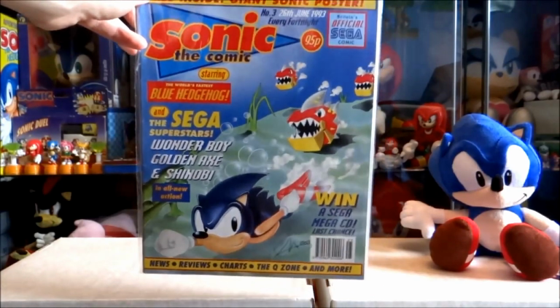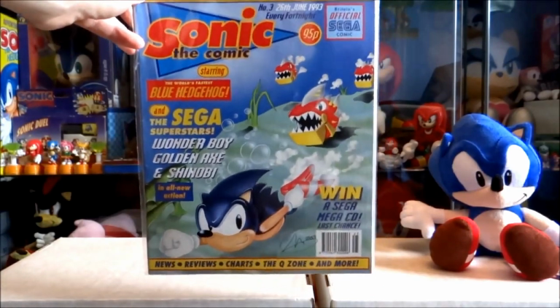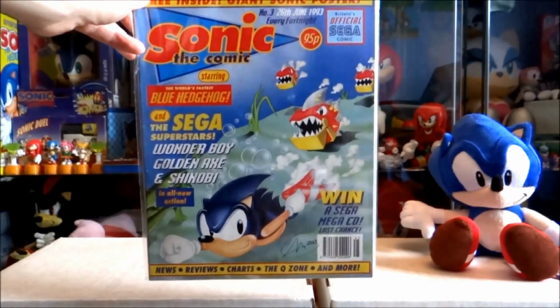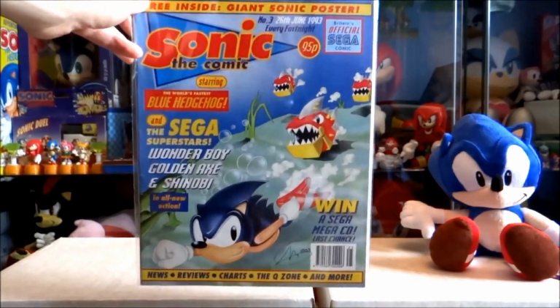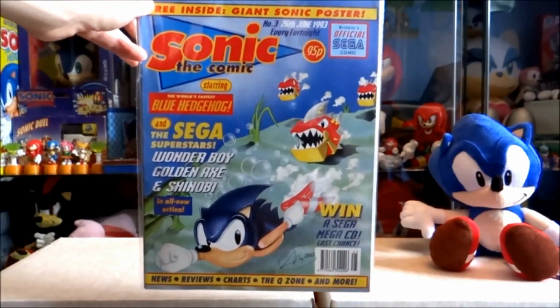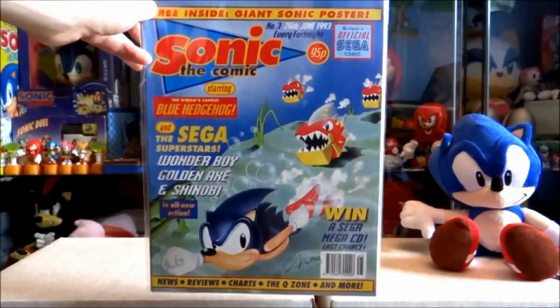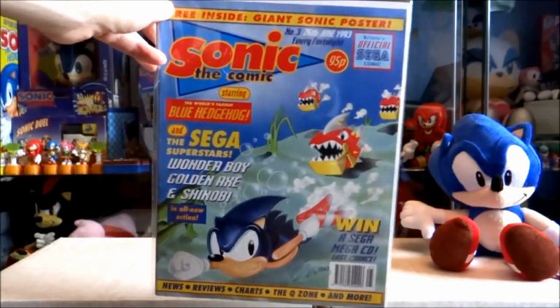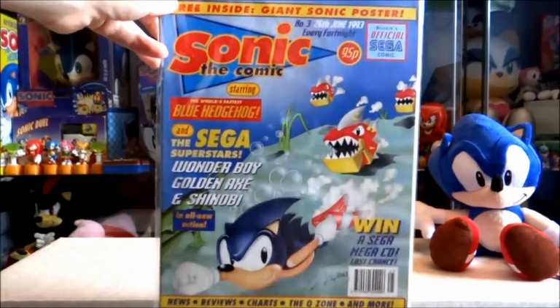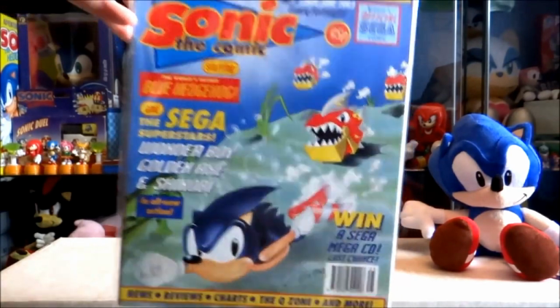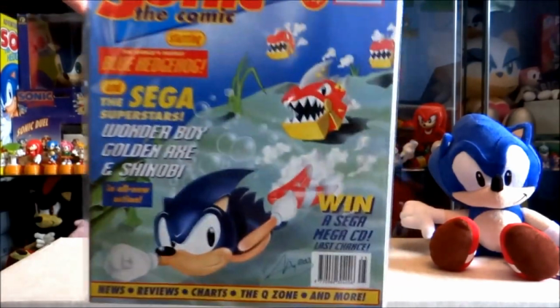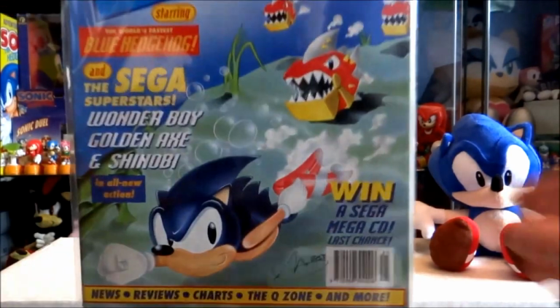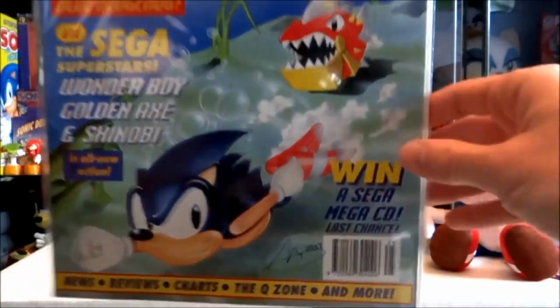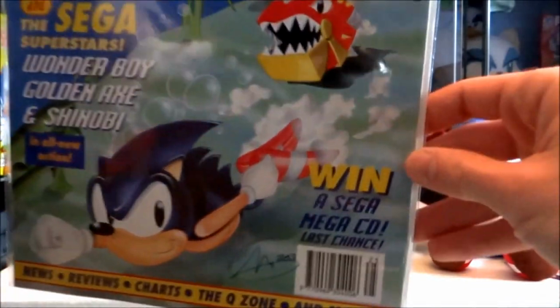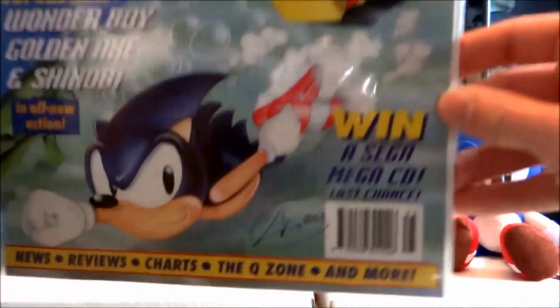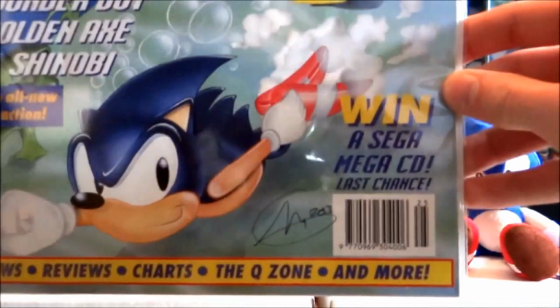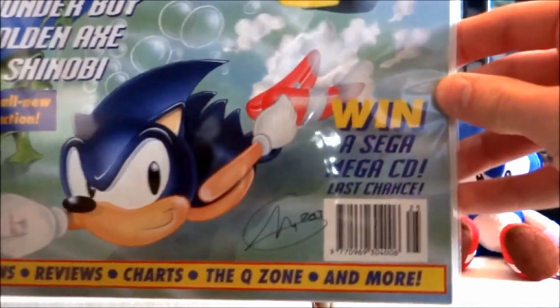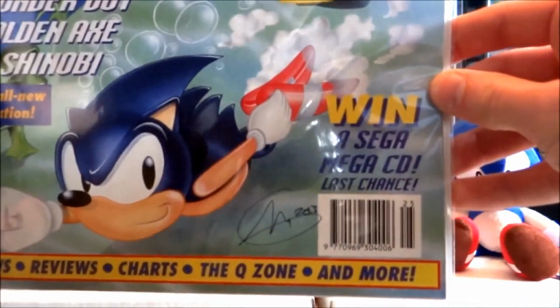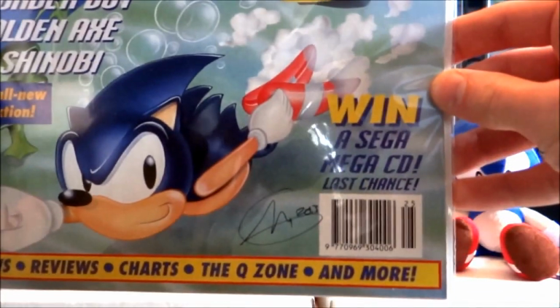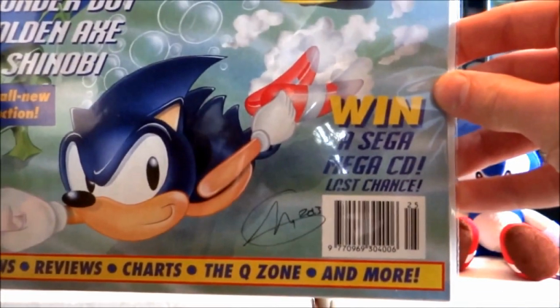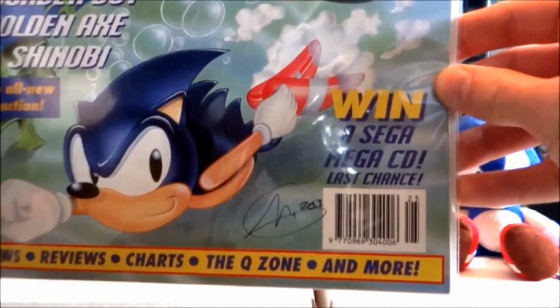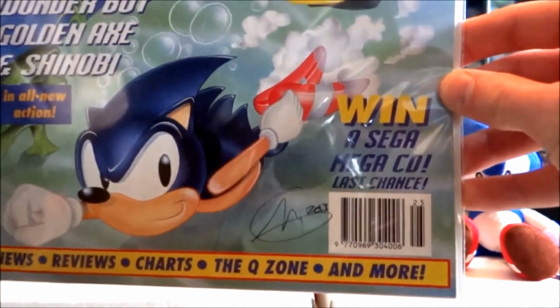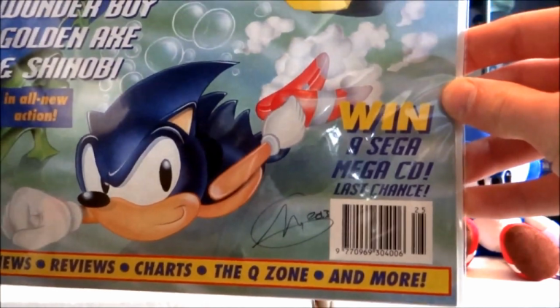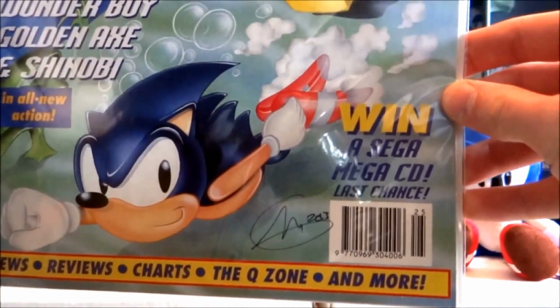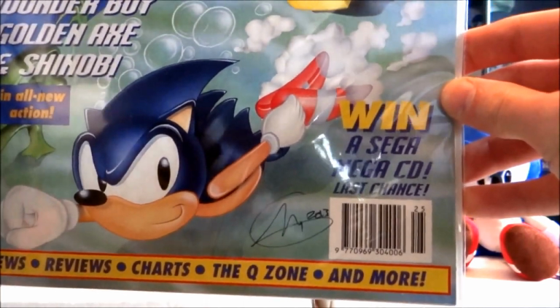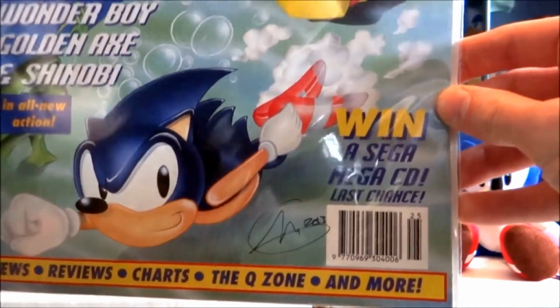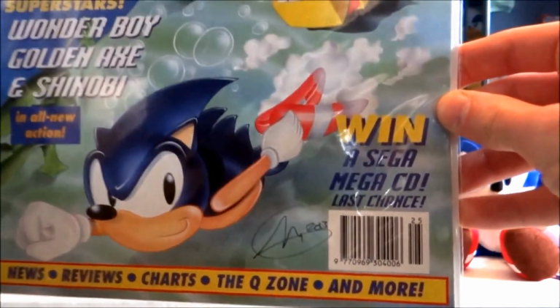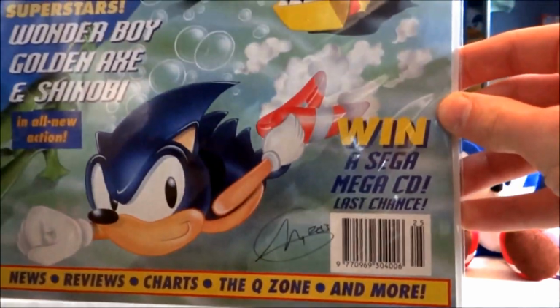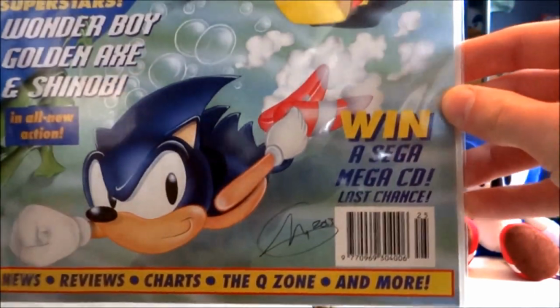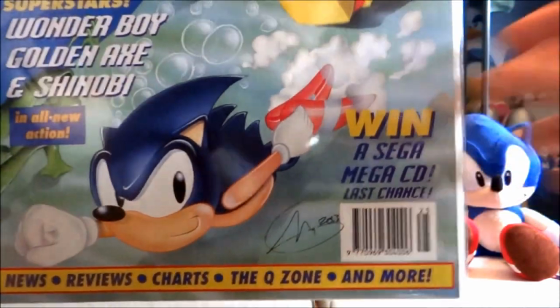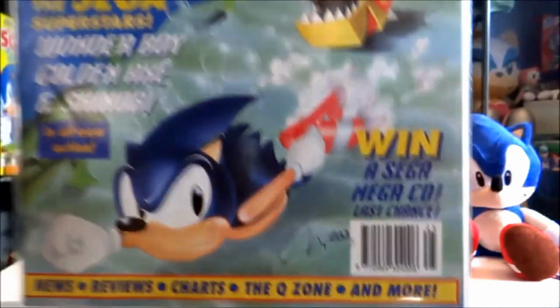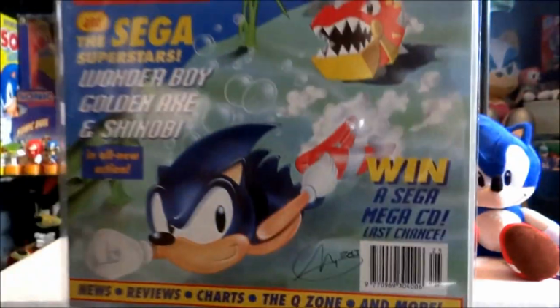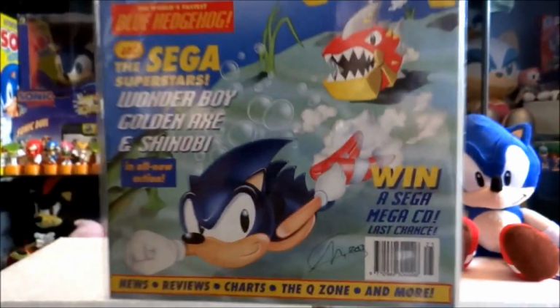The reason I bring that up is because I managed to get him to sign the front cover for me, which you can see there, which is pretty cool.